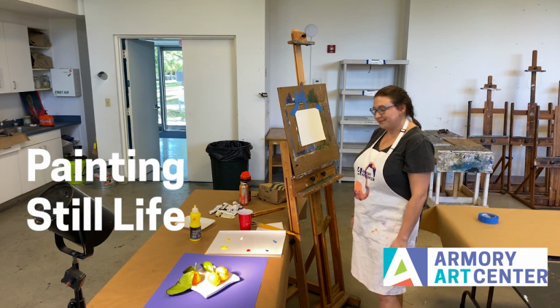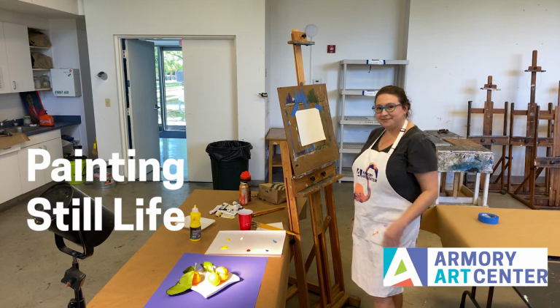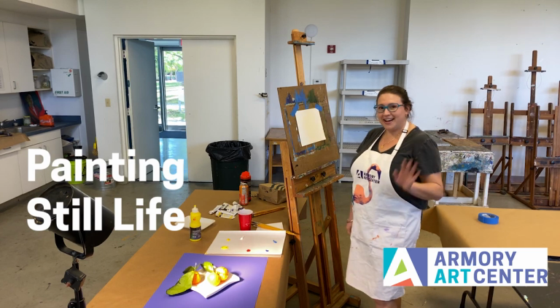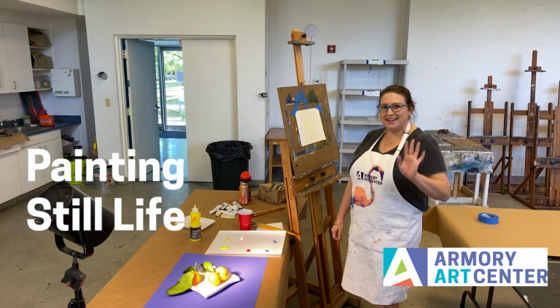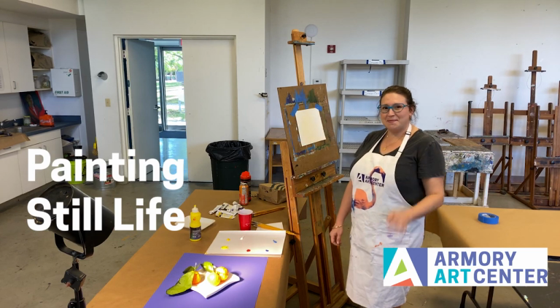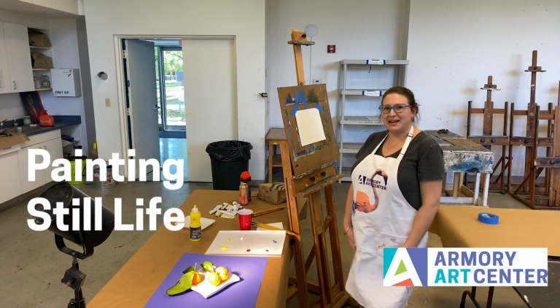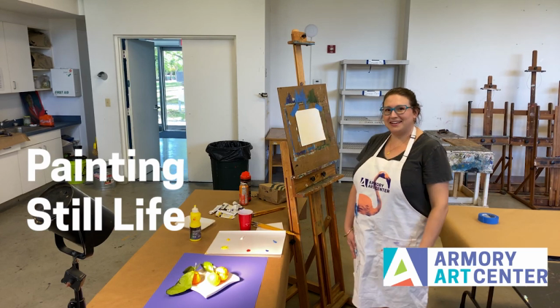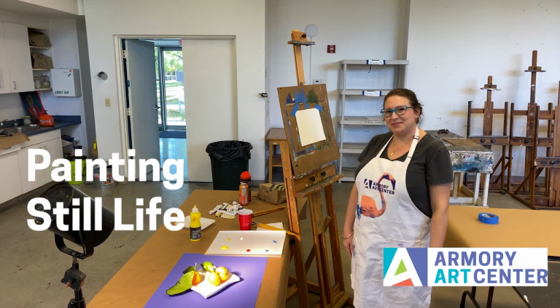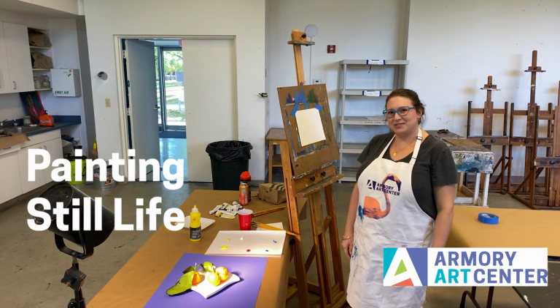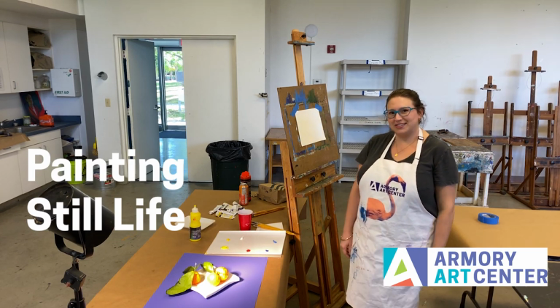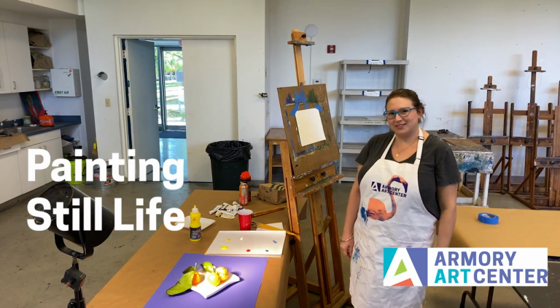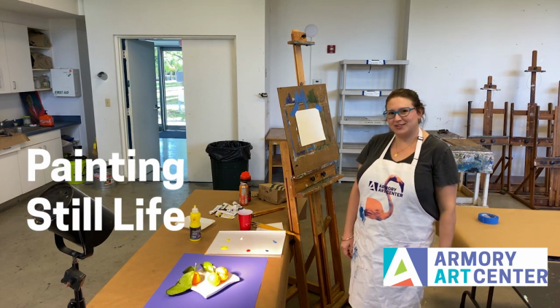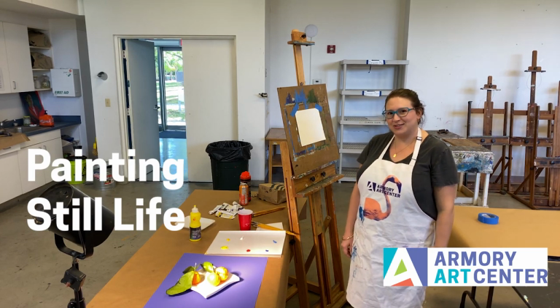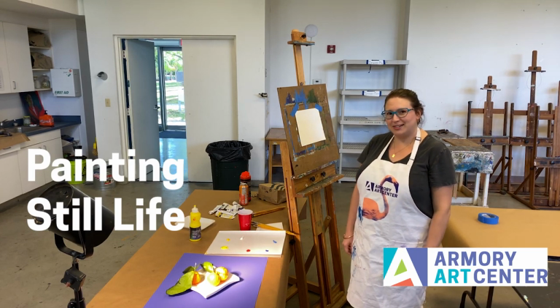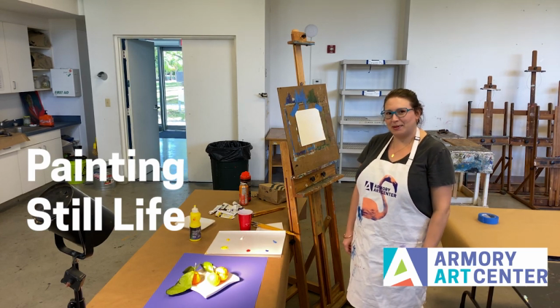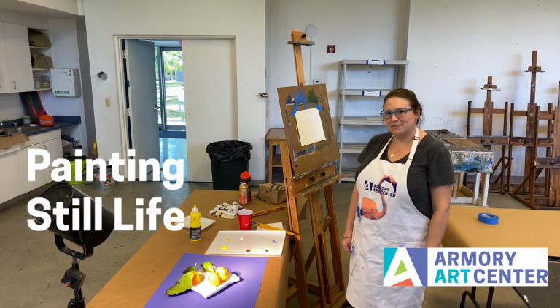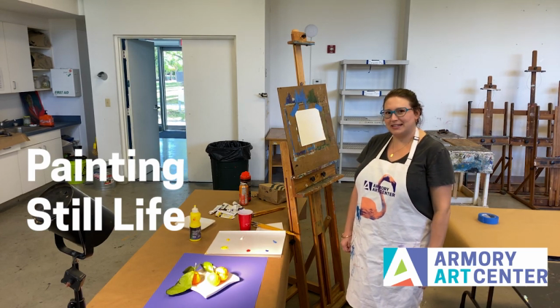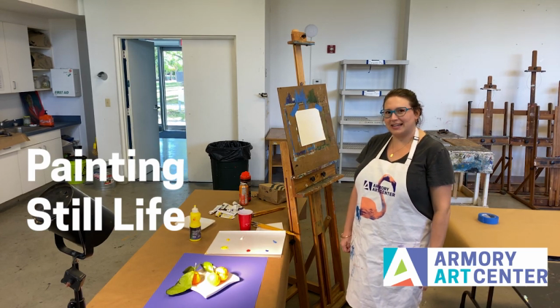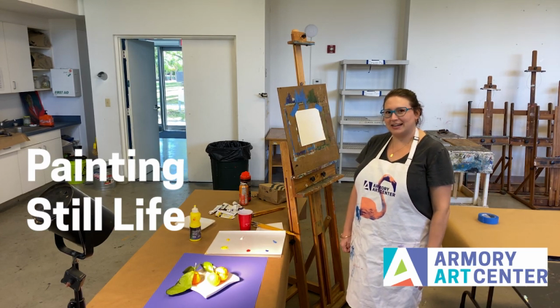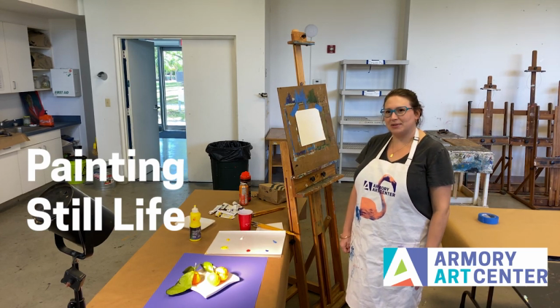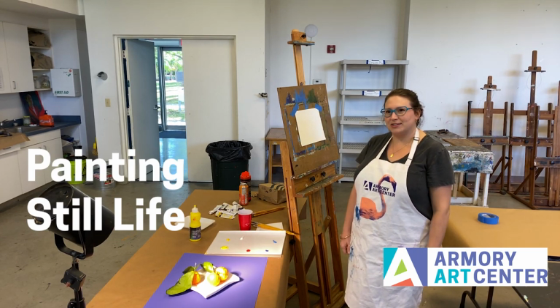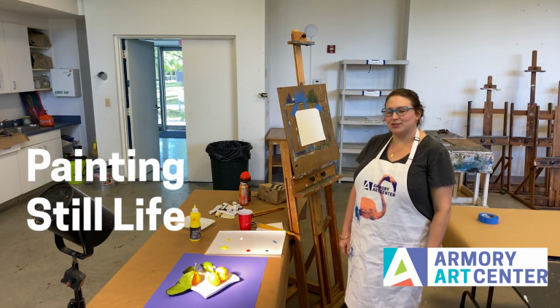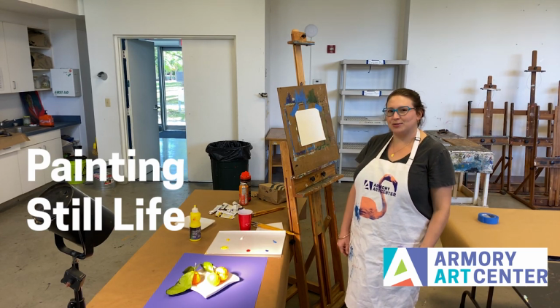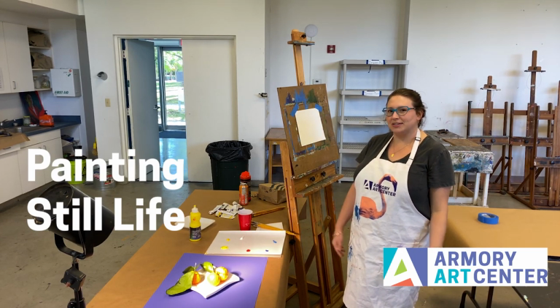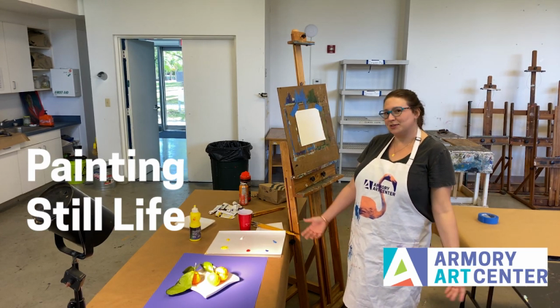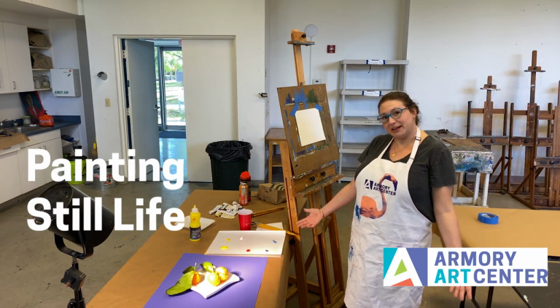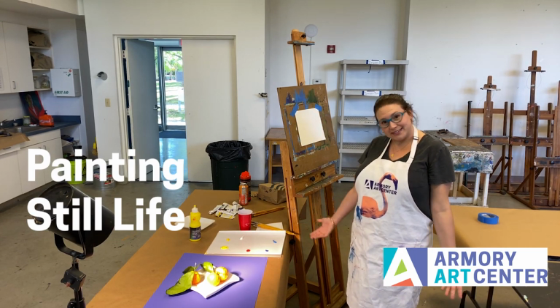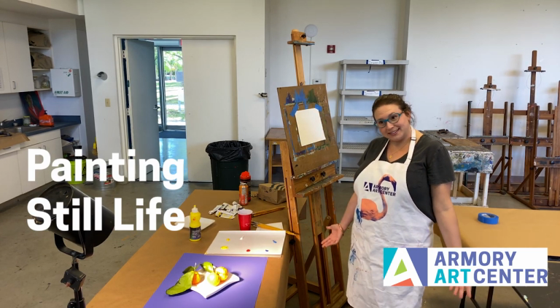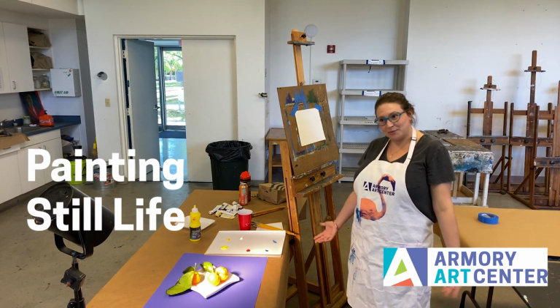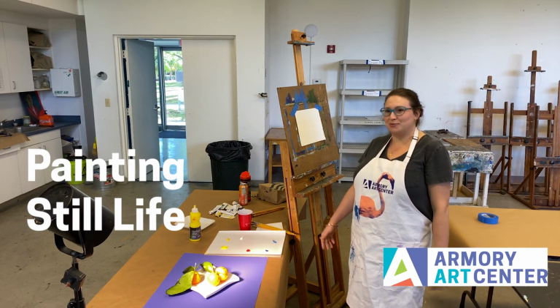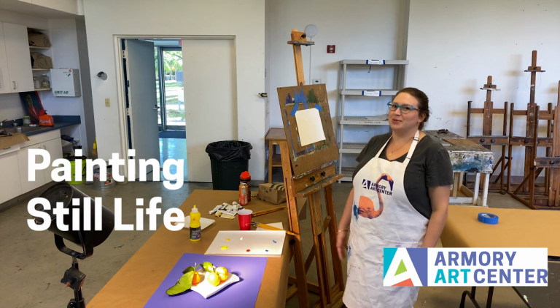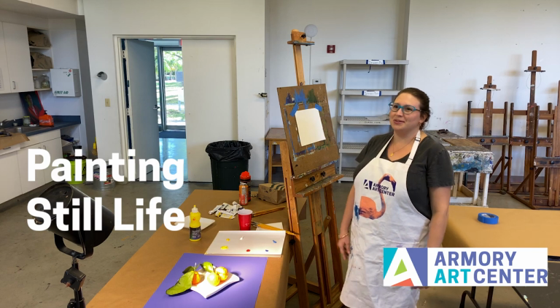Hi, I'm Maggie. I'm the director of the 2D department and I'm here to do a little painting demo for you.